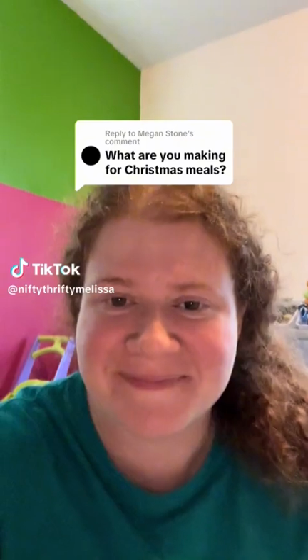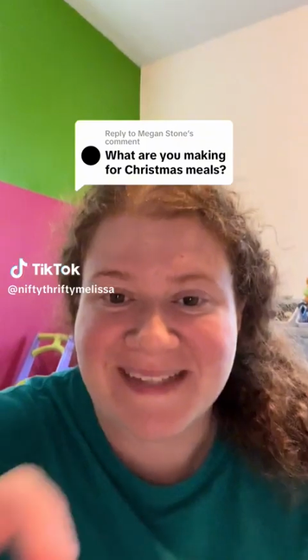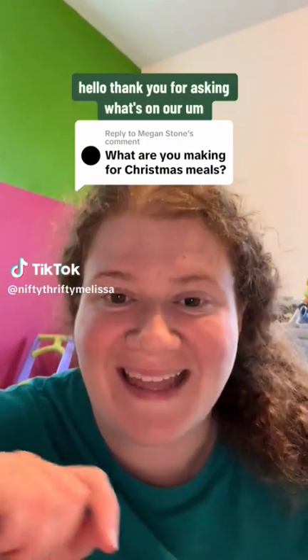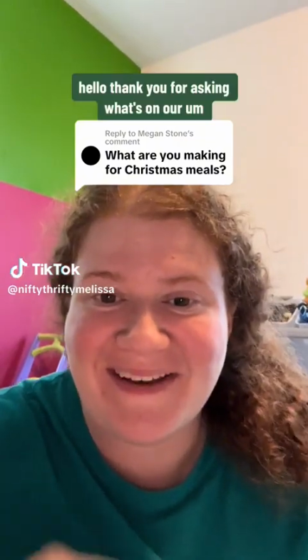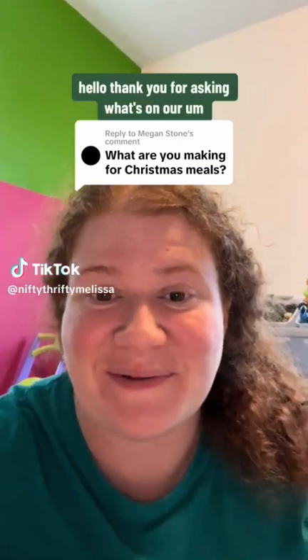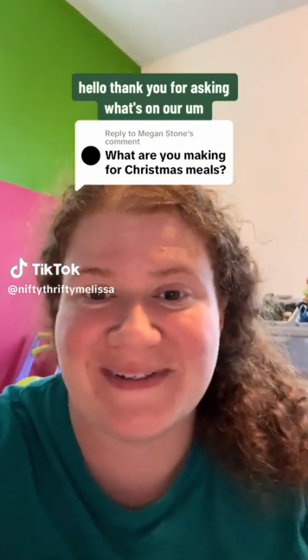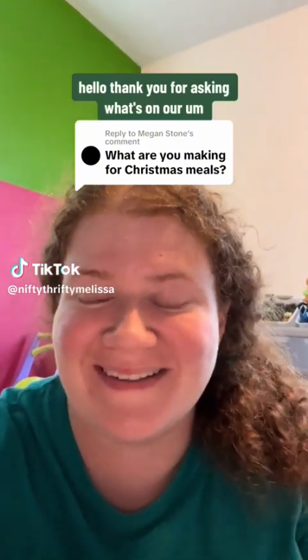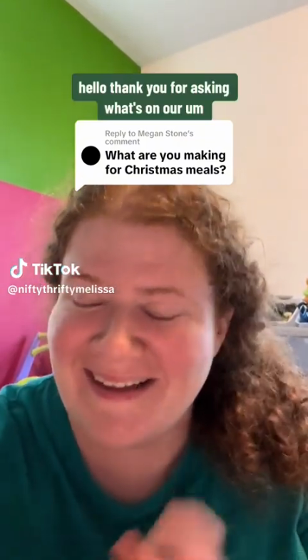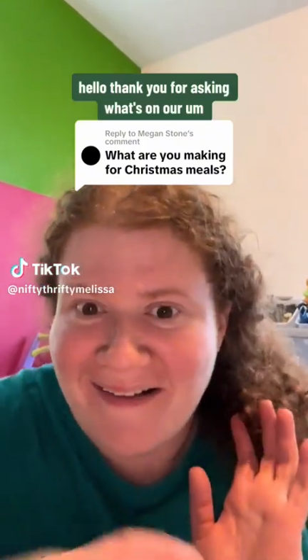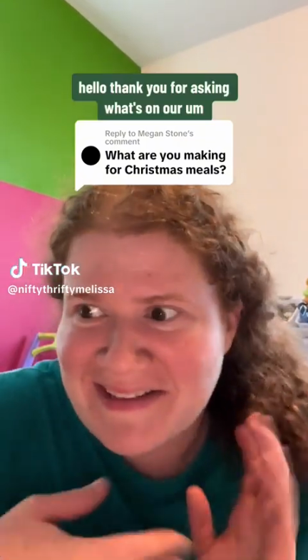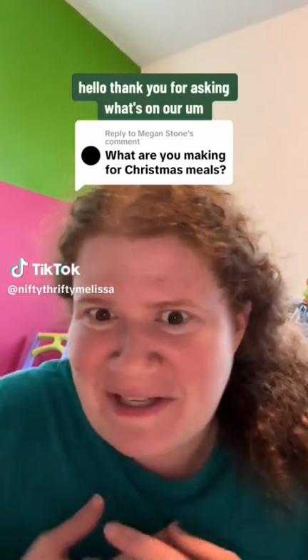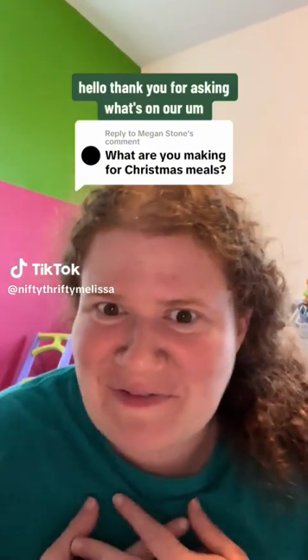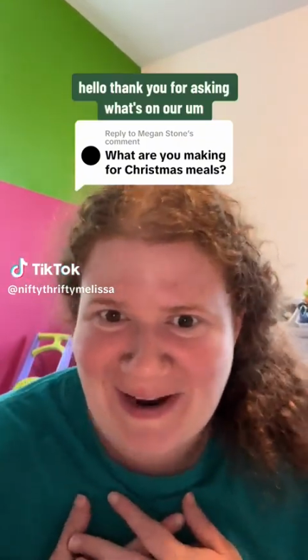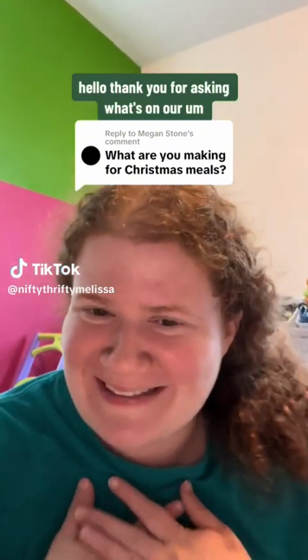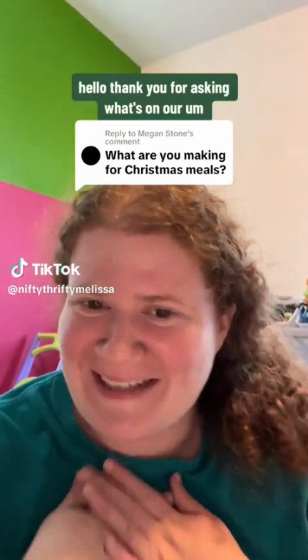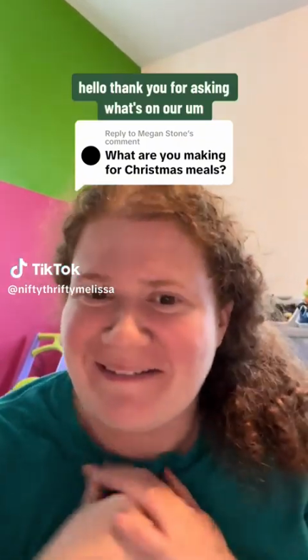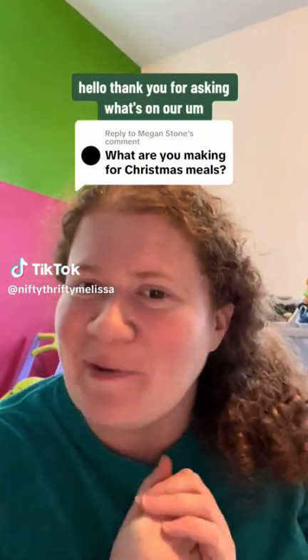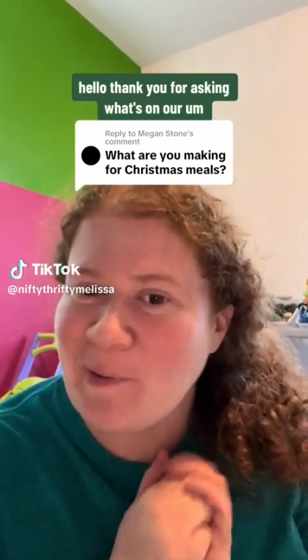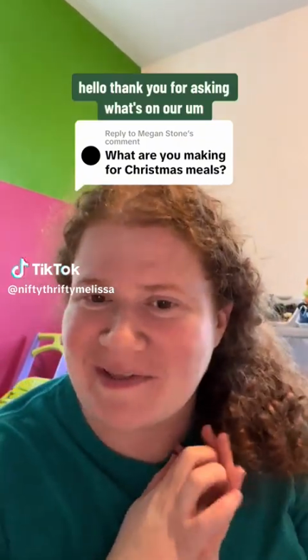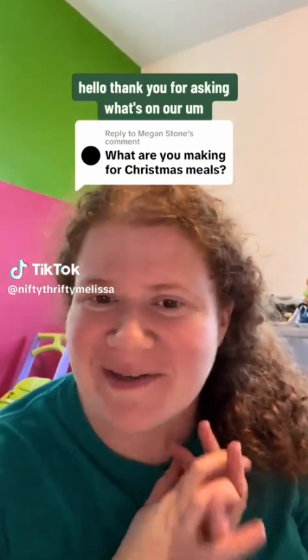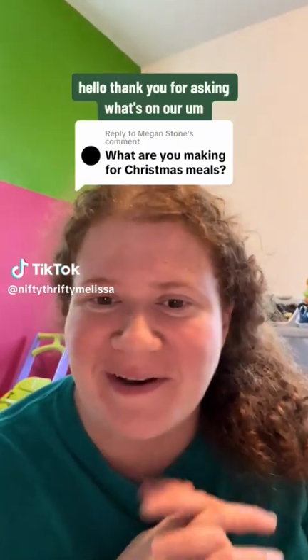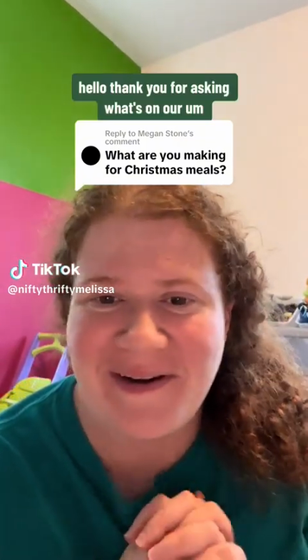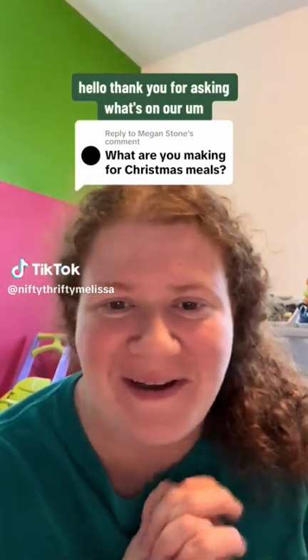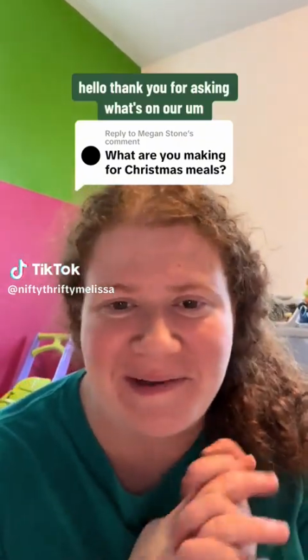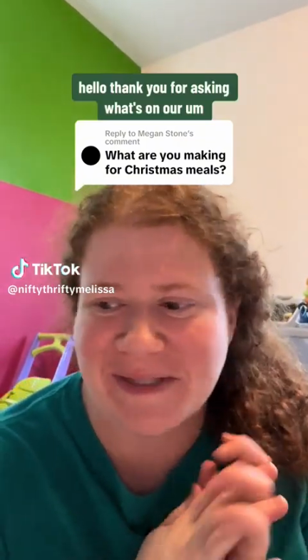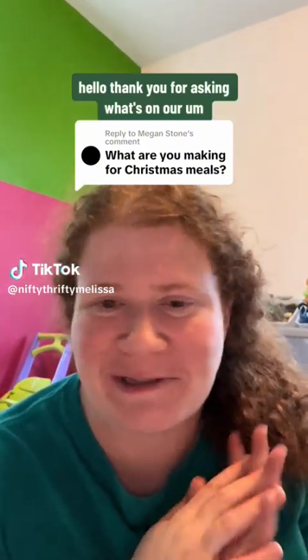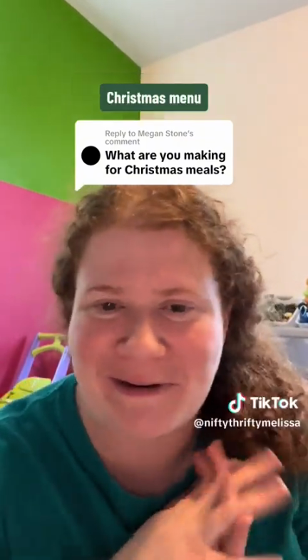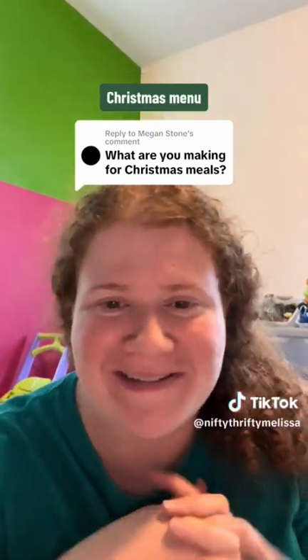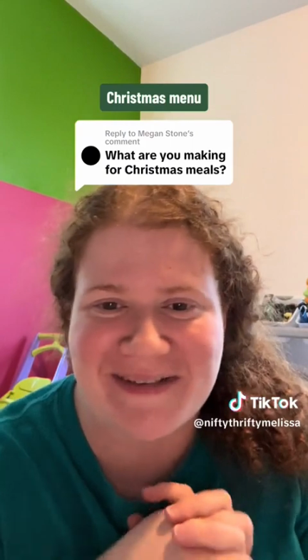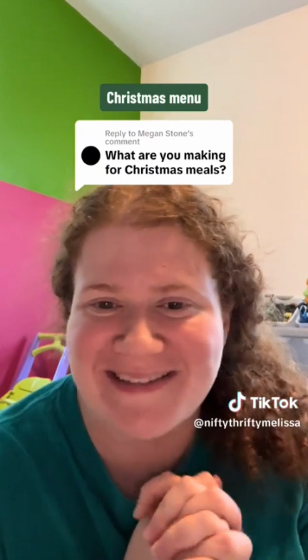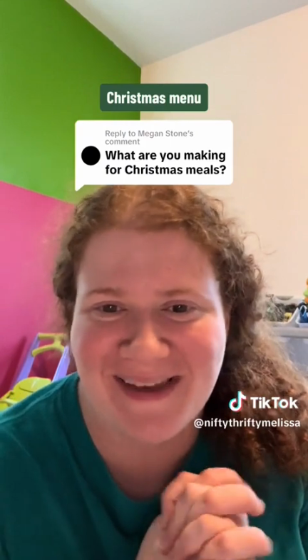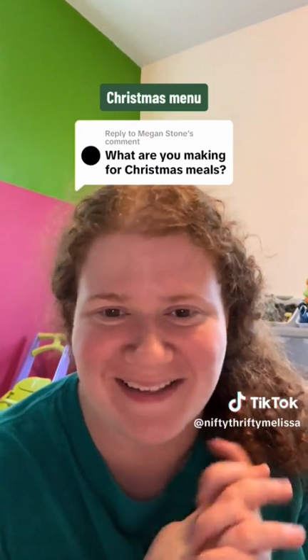Hello. Thank you for asking what's on our Christmas menu.